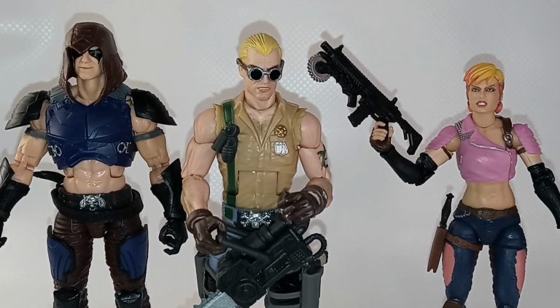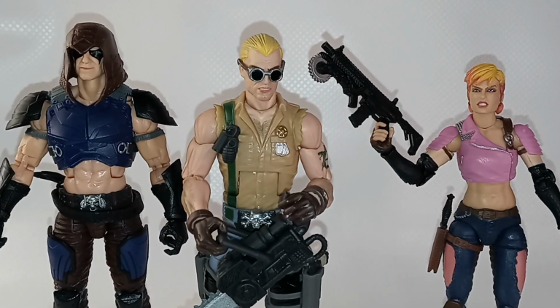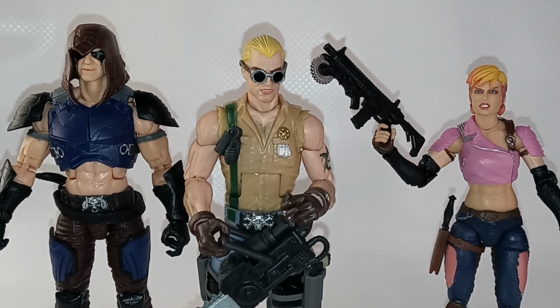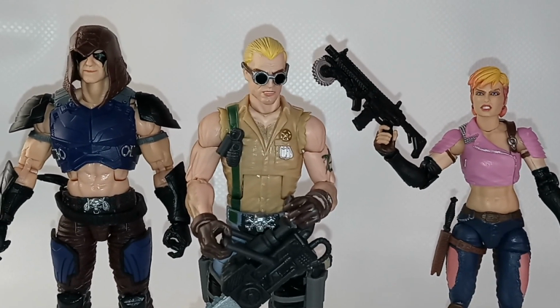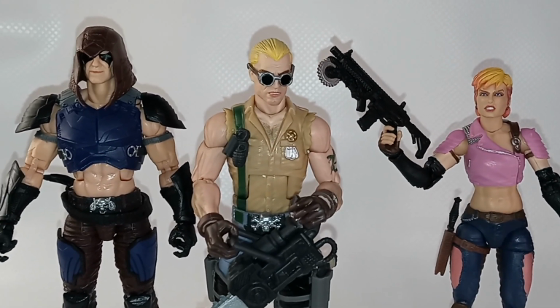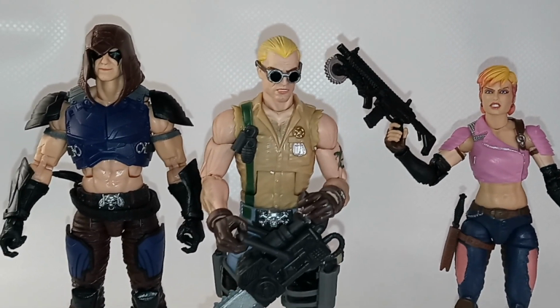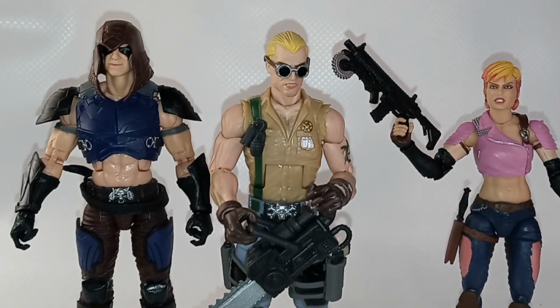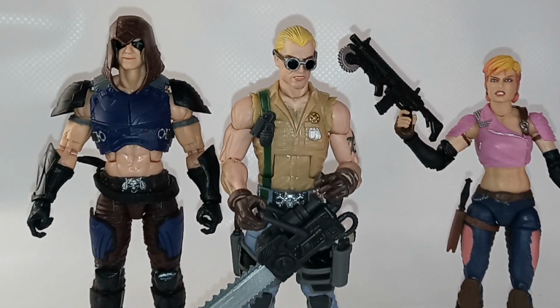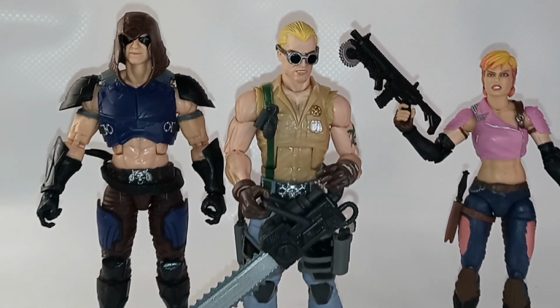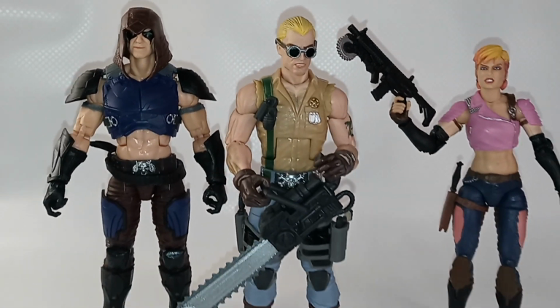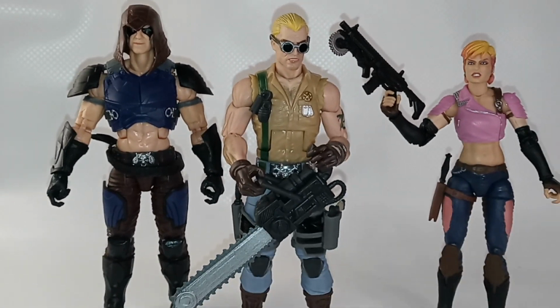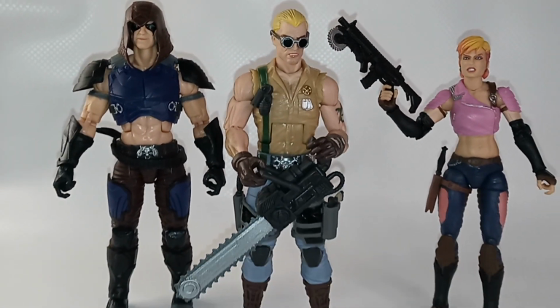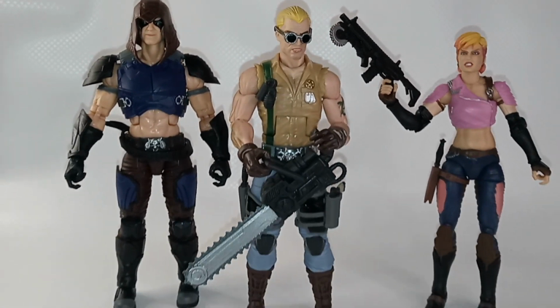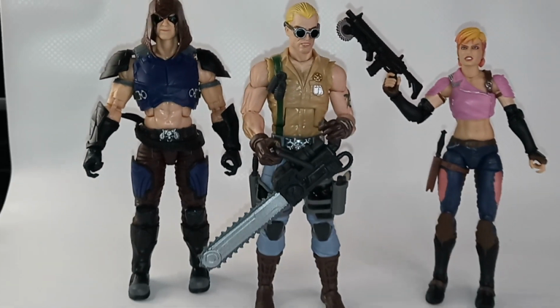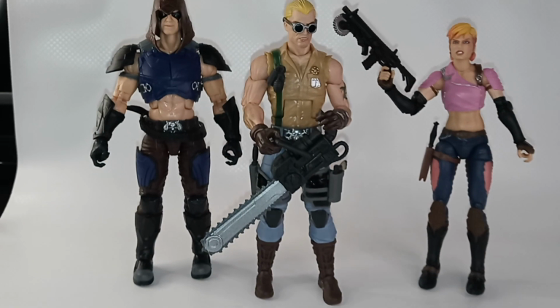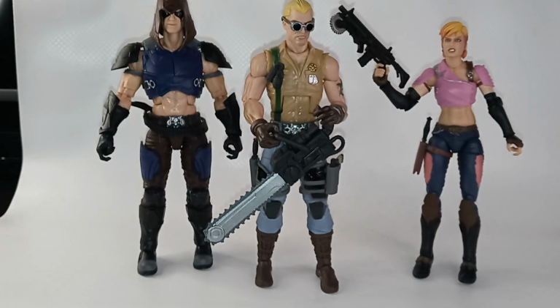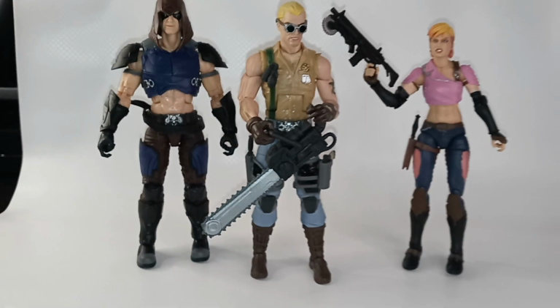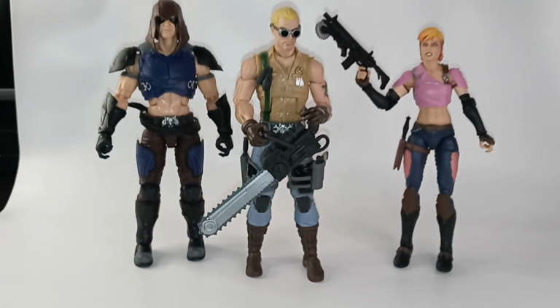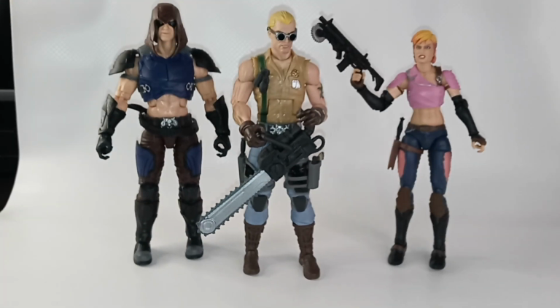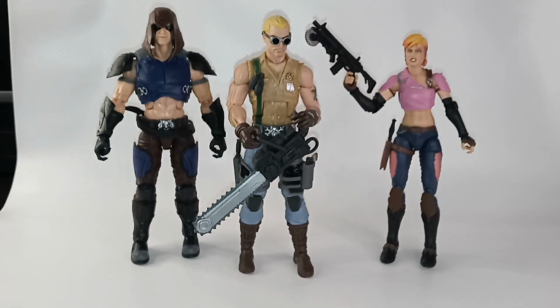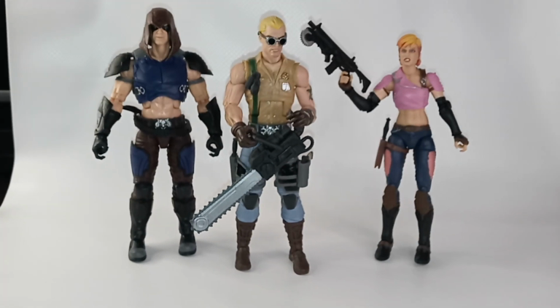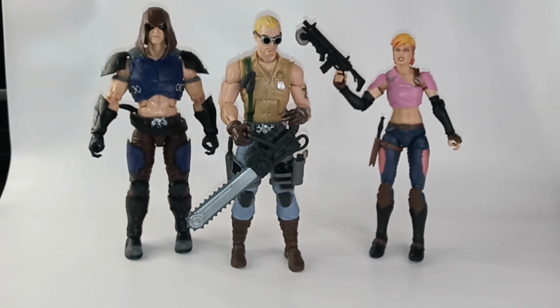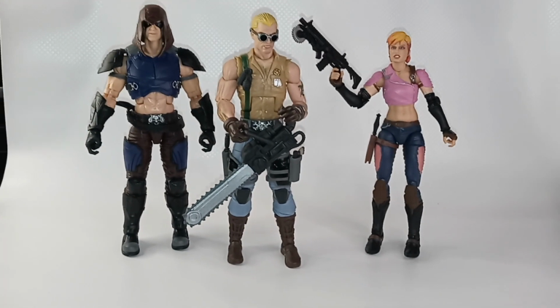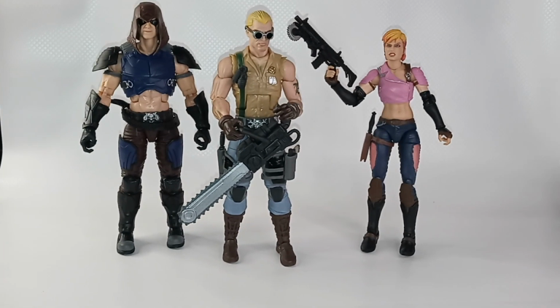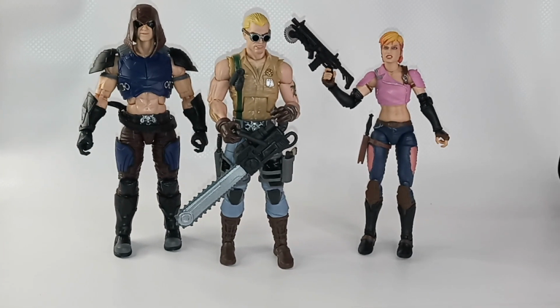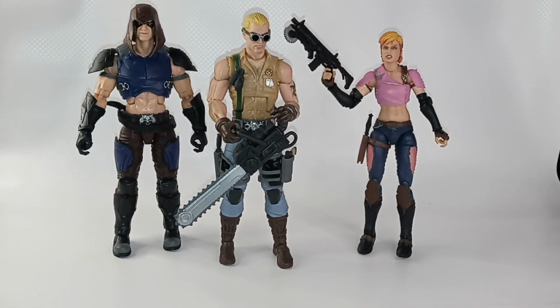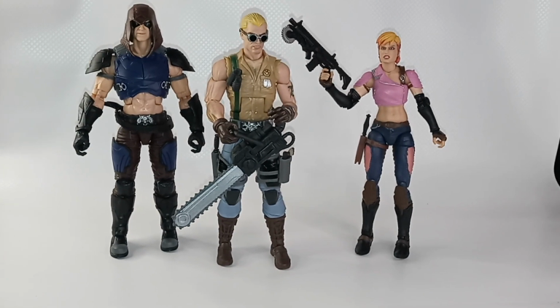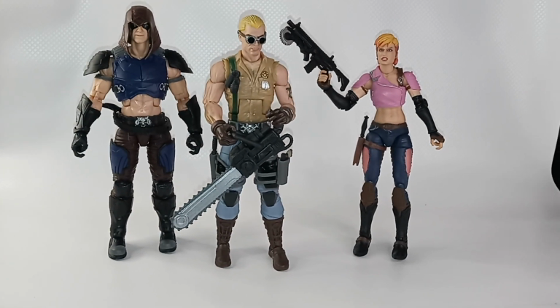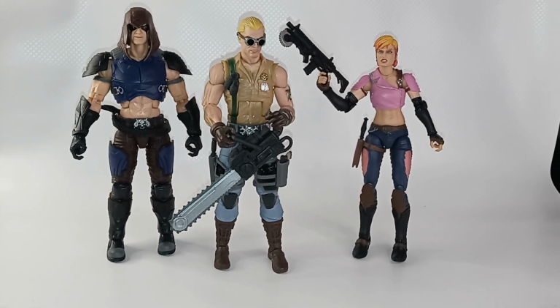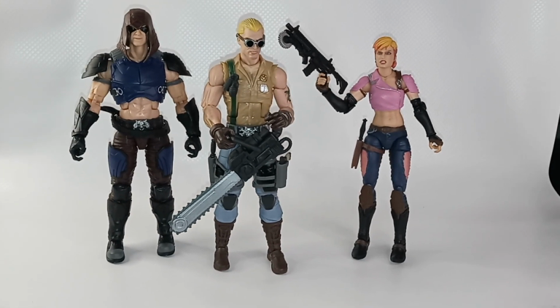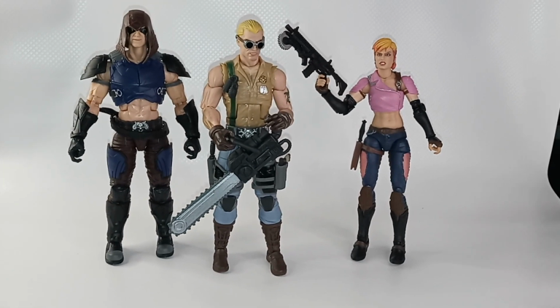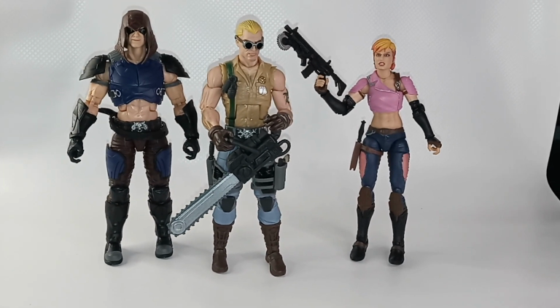Well, I hope you enjoyed the review of Dreadnok Buzzer from the G.I. Joe Classified Series line.